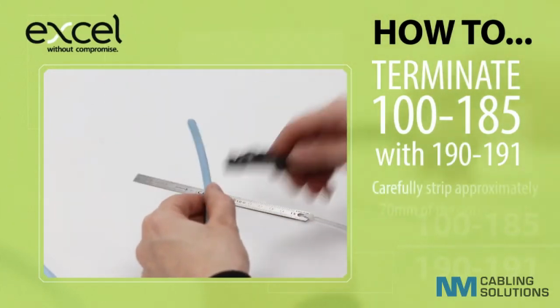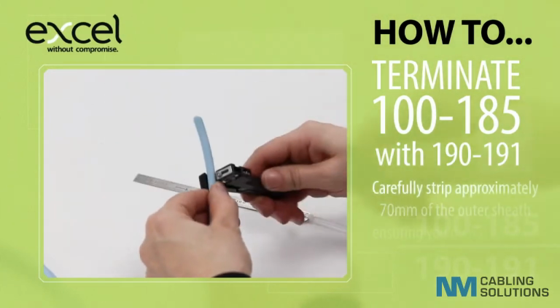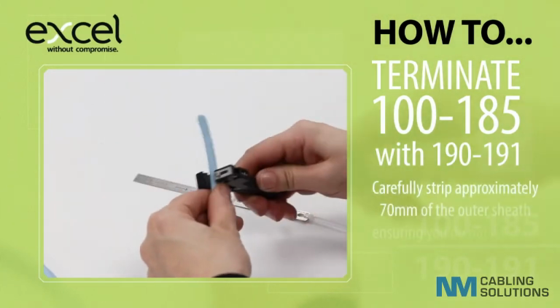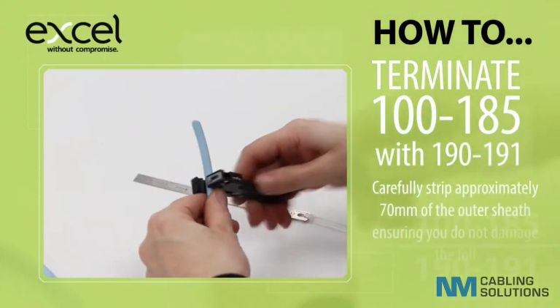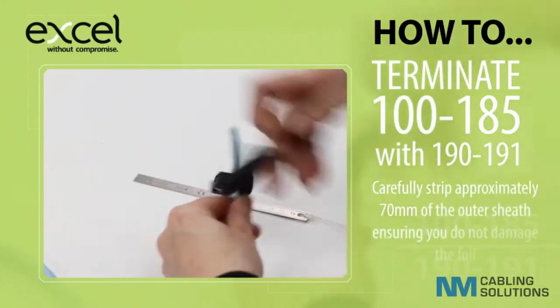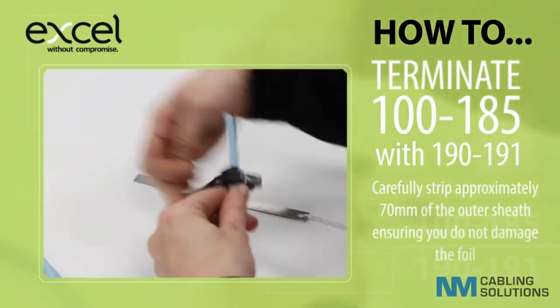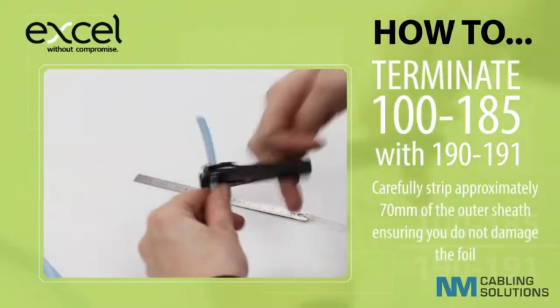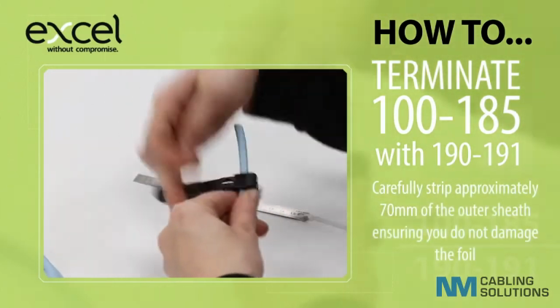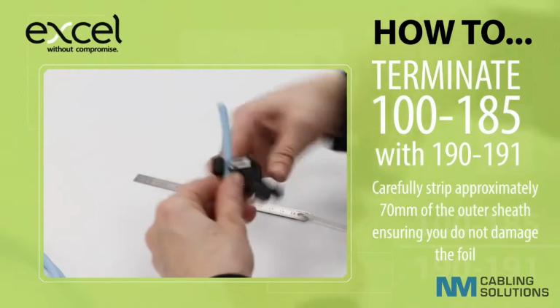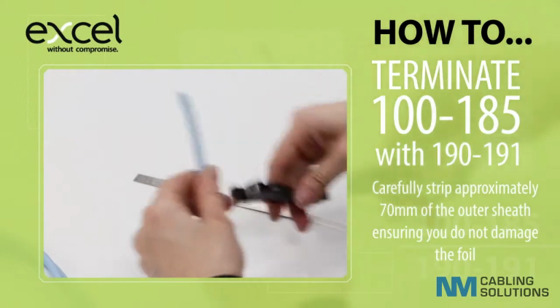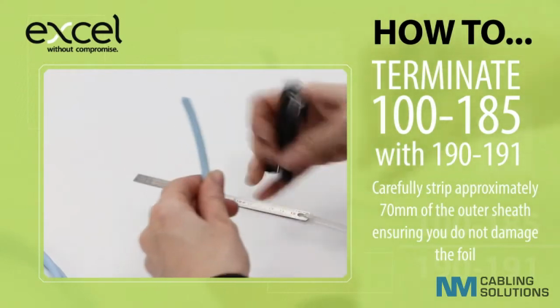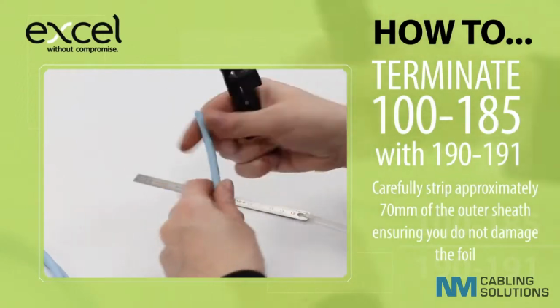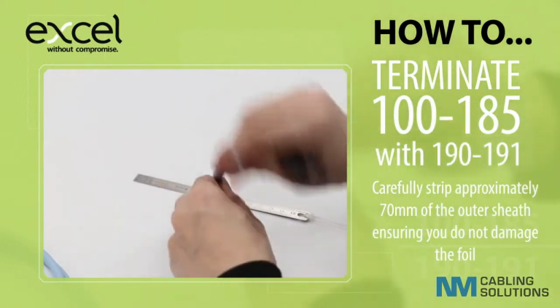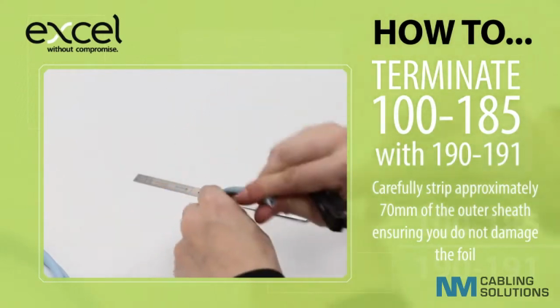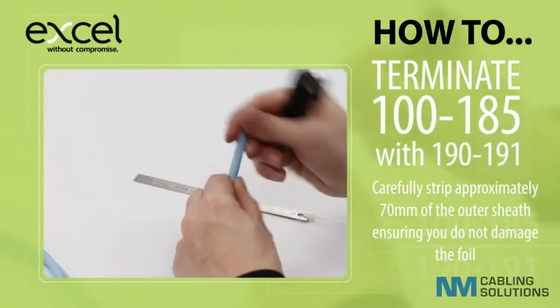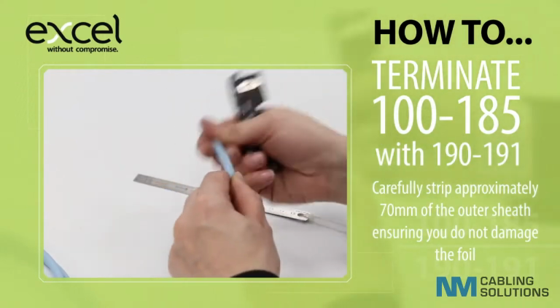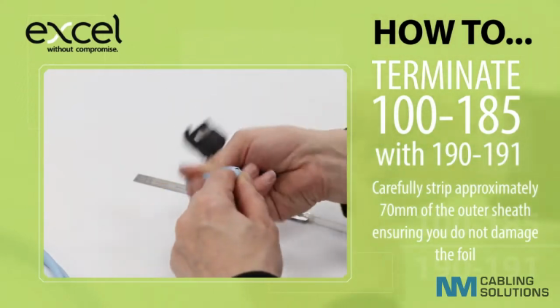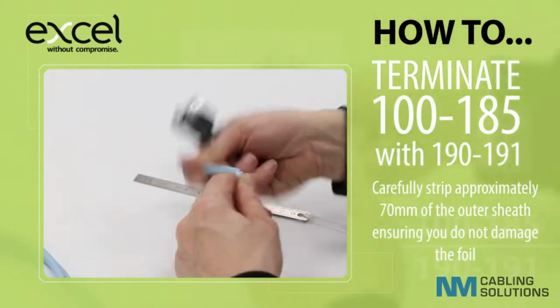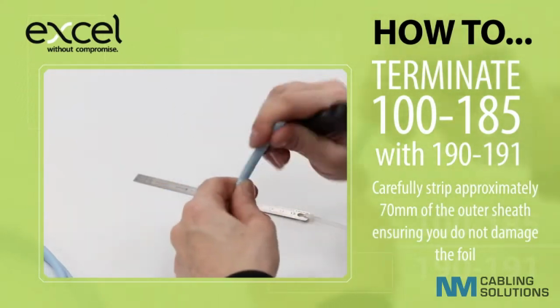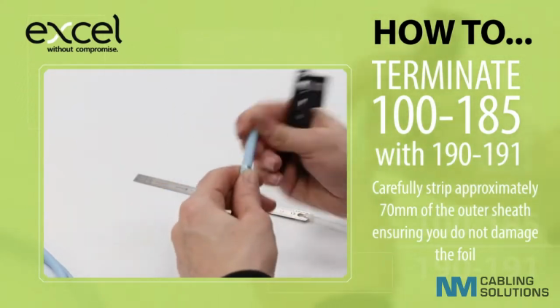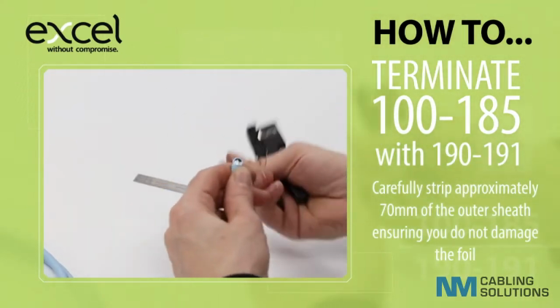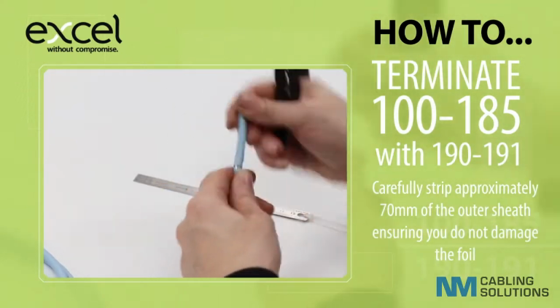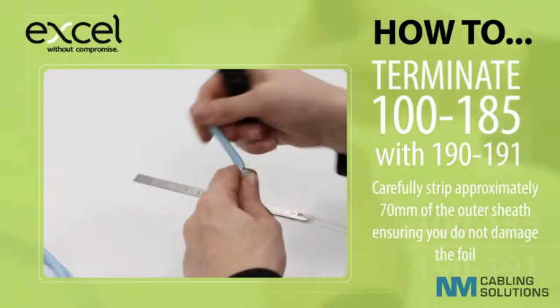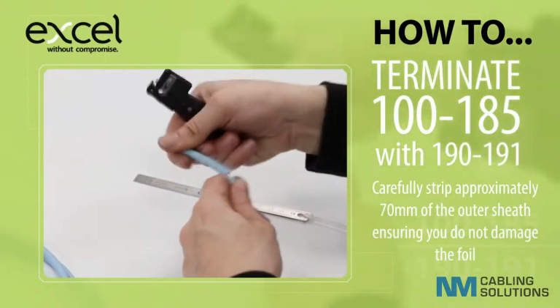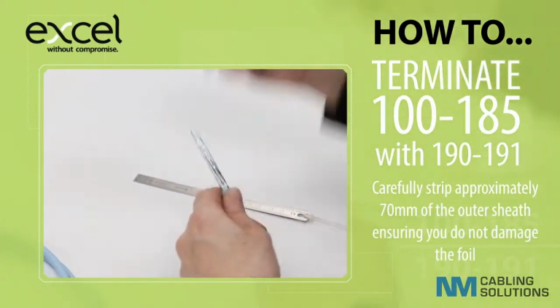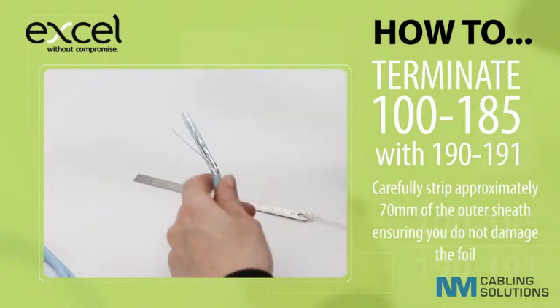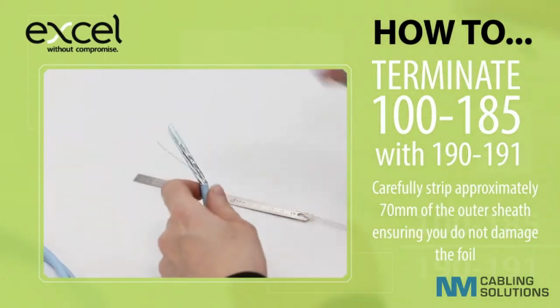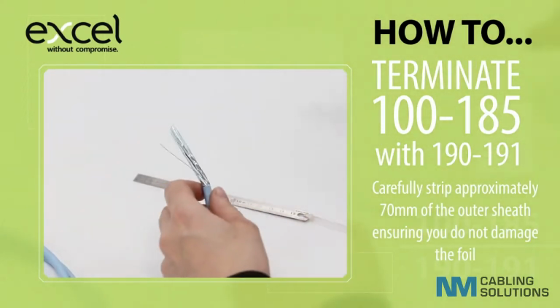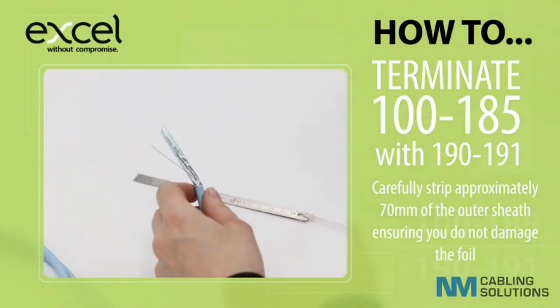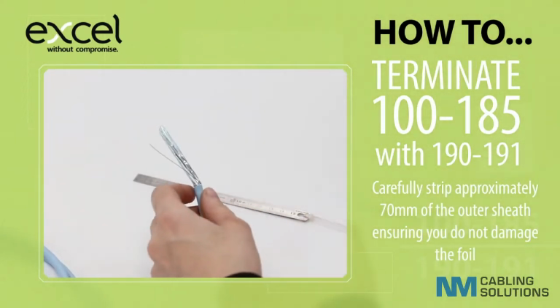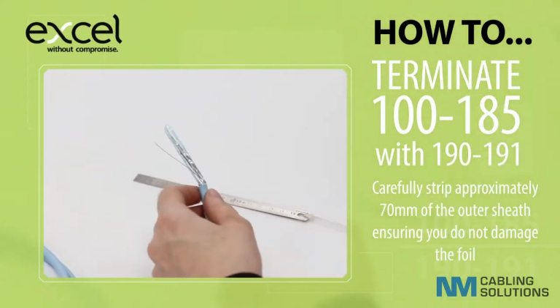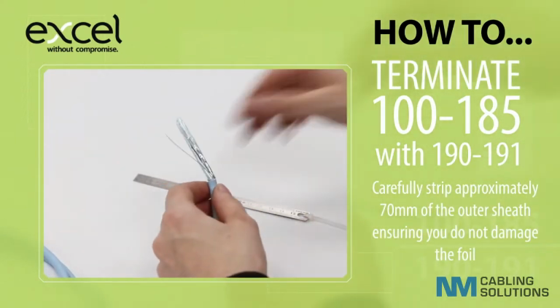Carefully strip approximately 70mm of the outer sheath, ensuring you do not damage the foil.